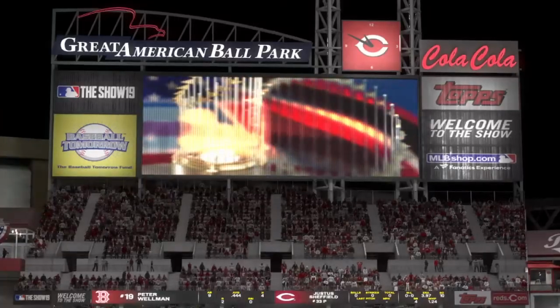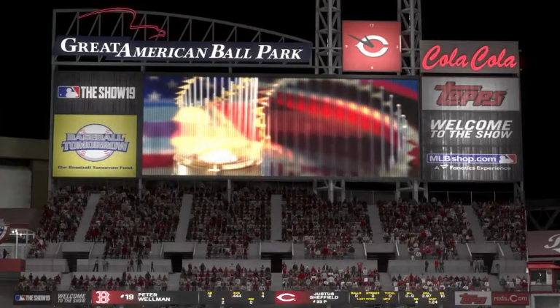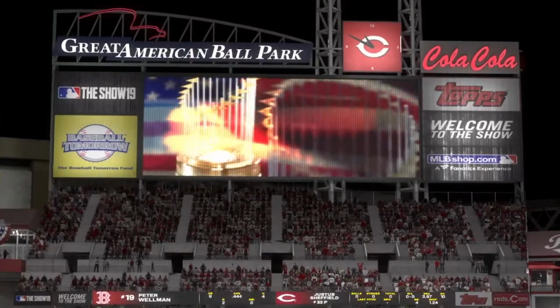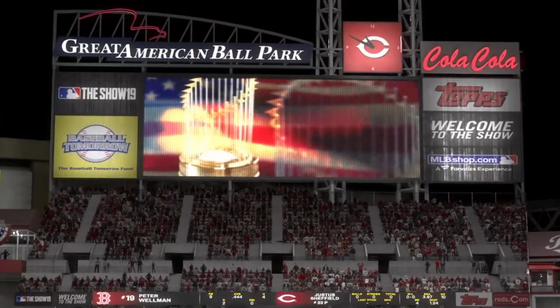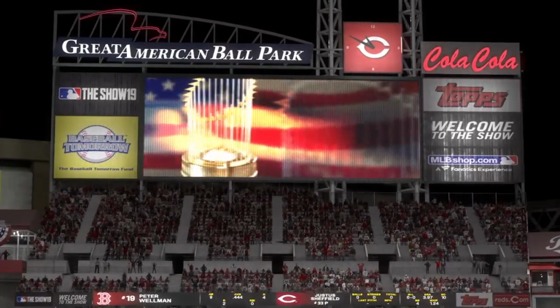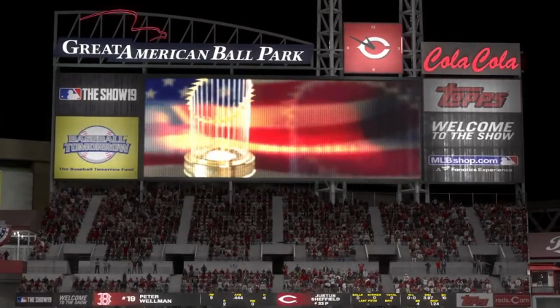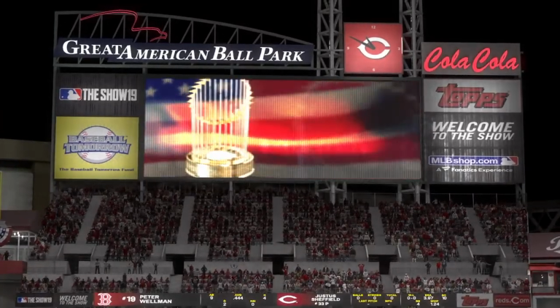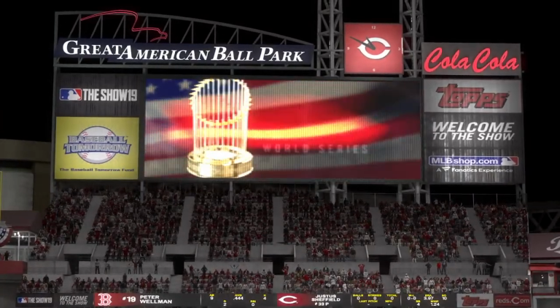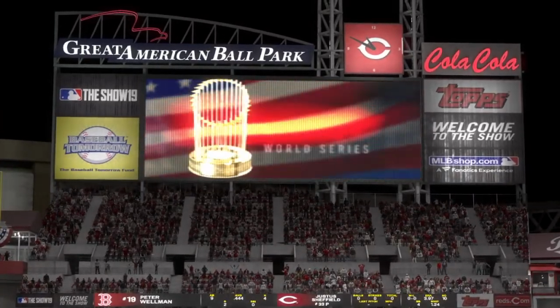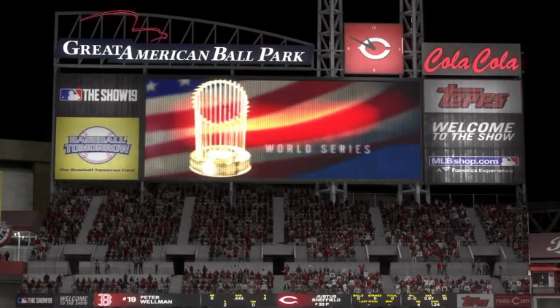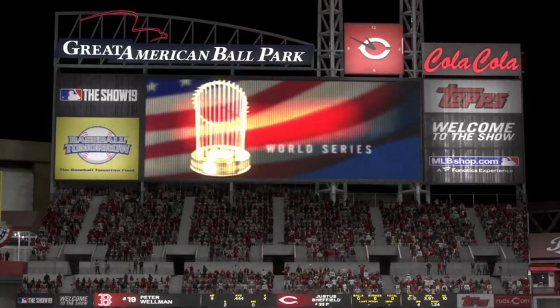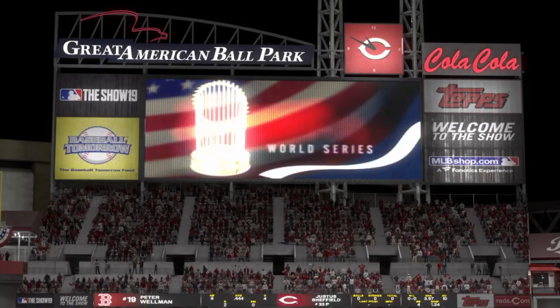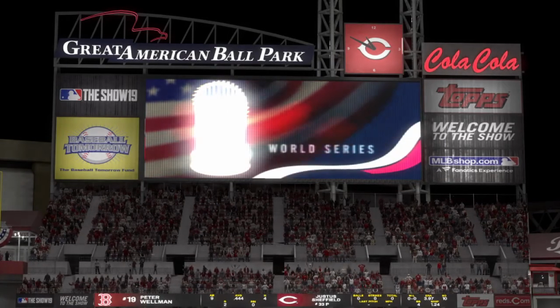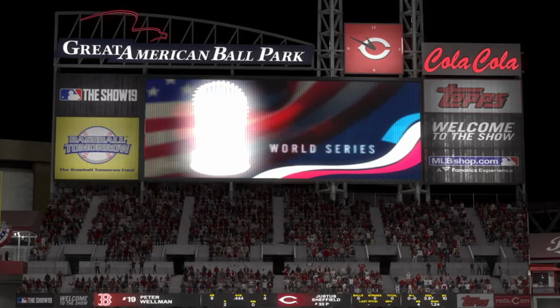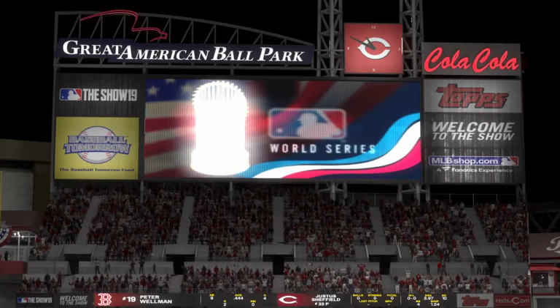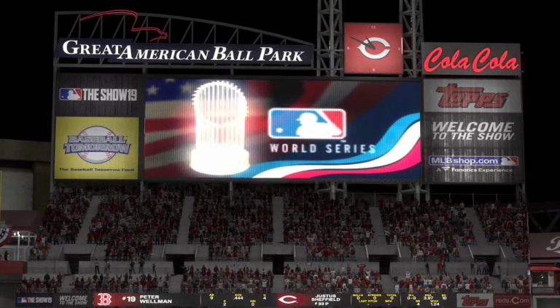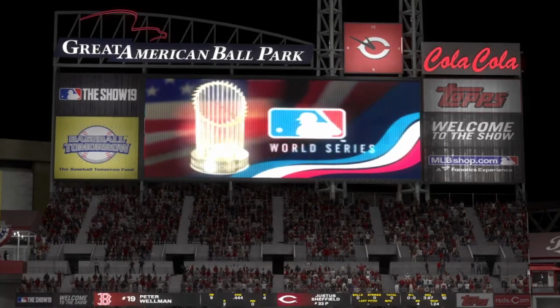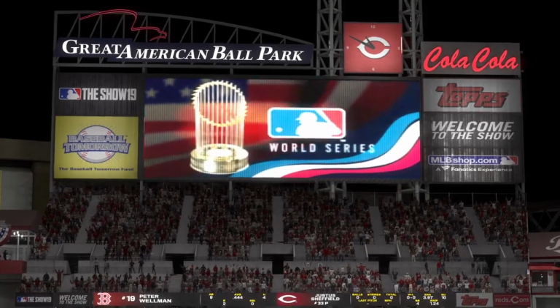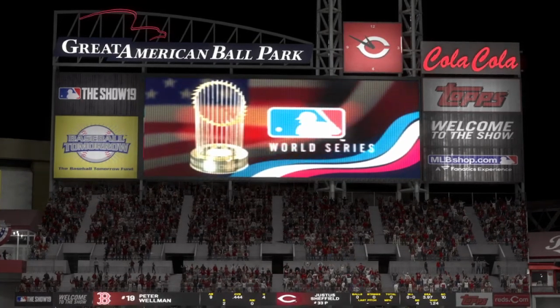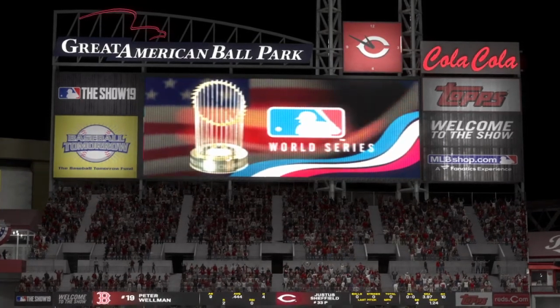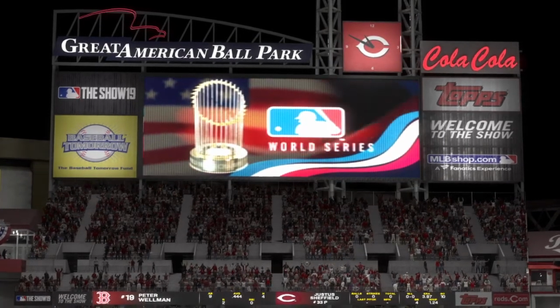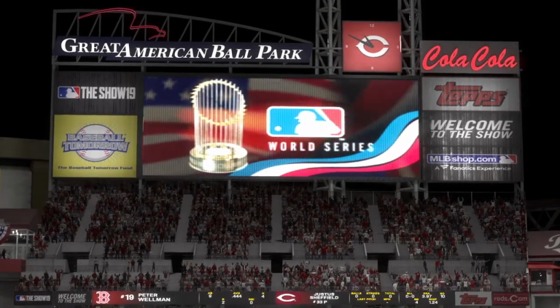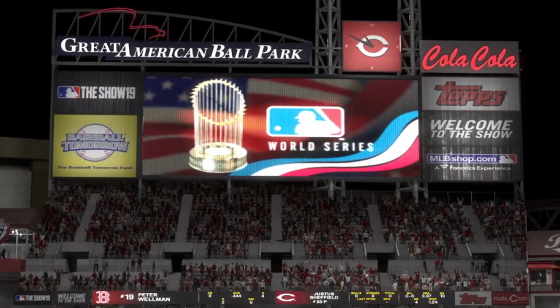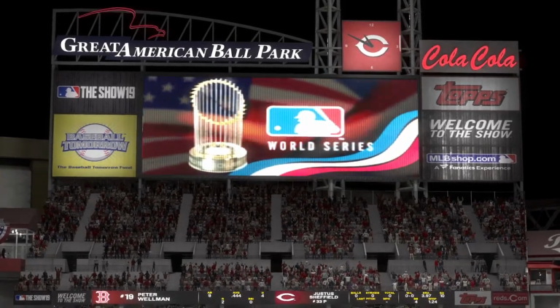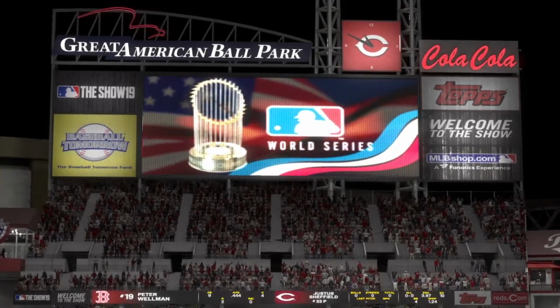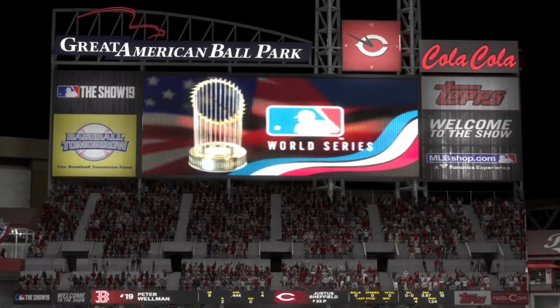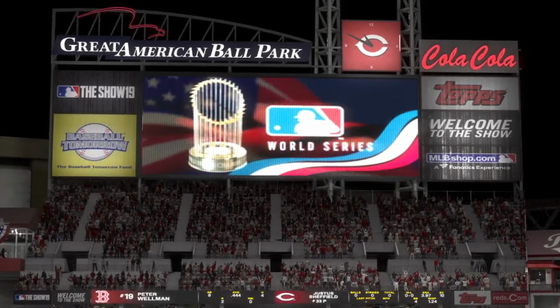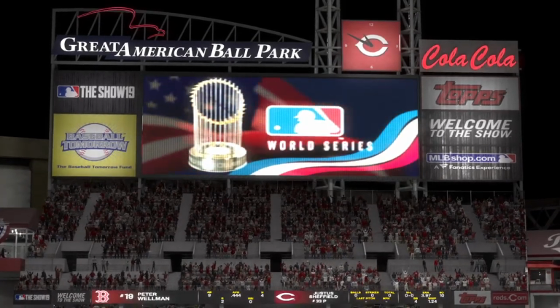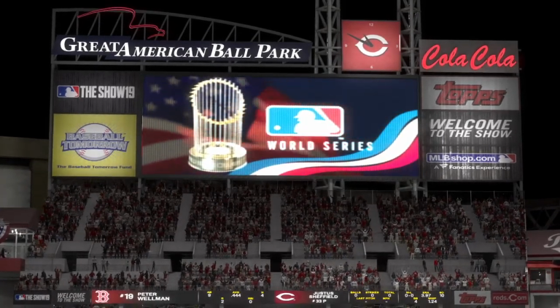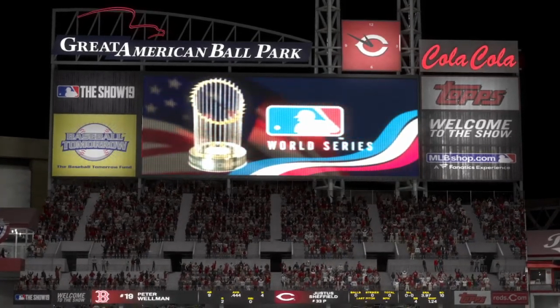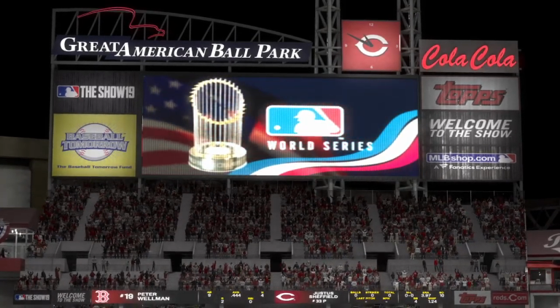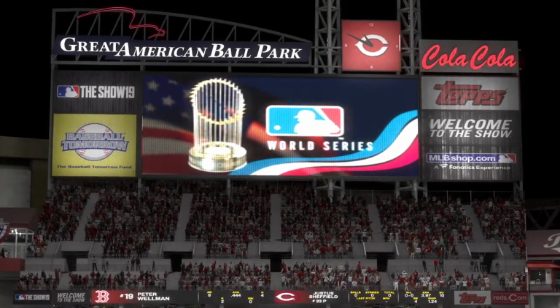Ladies and gentlemen, your Cincinnati Reds.